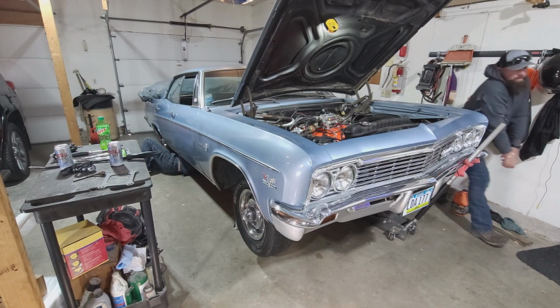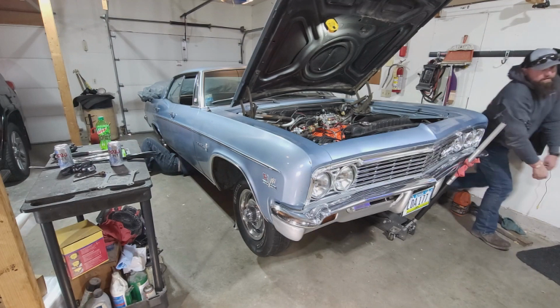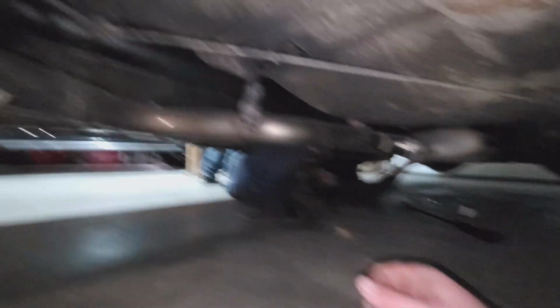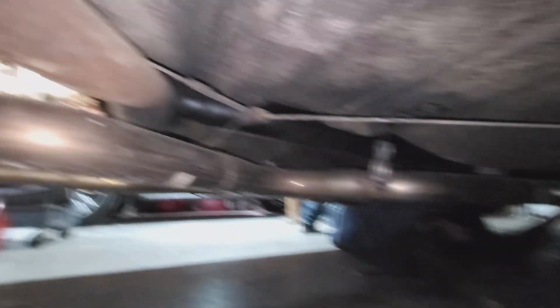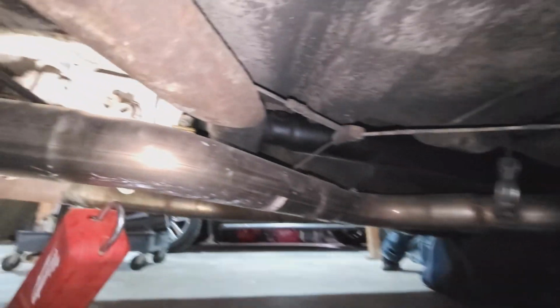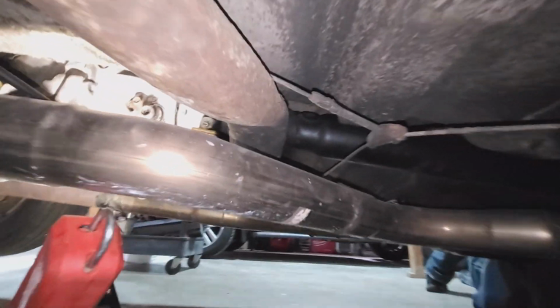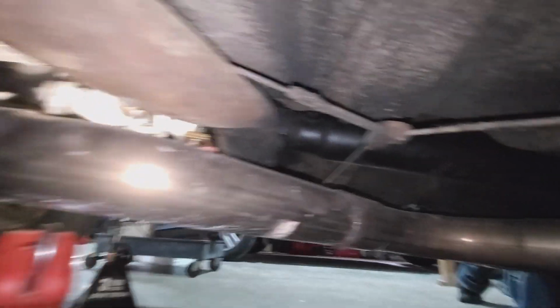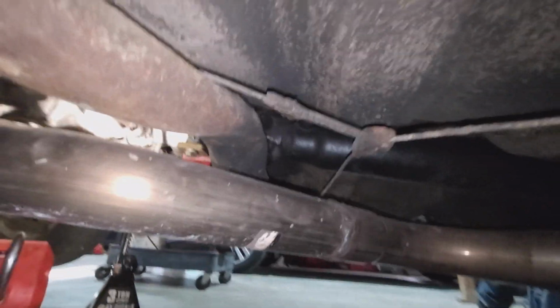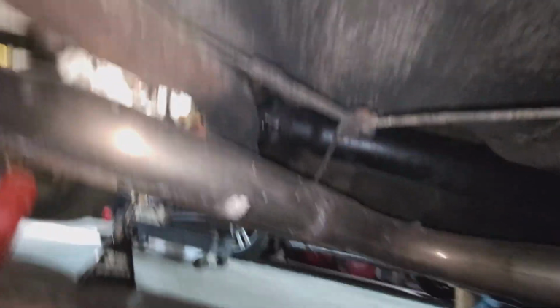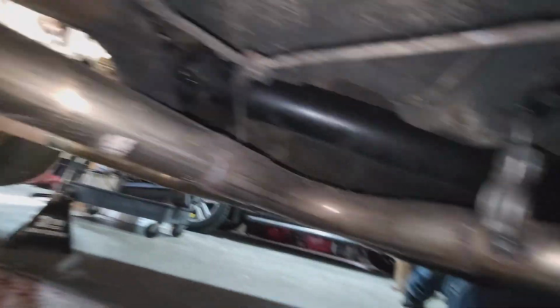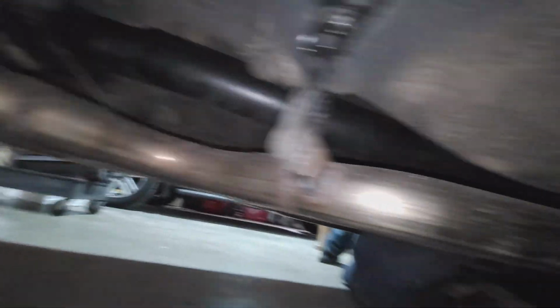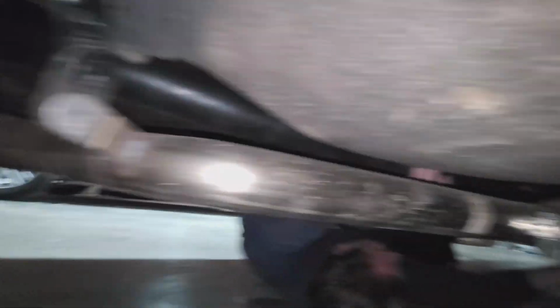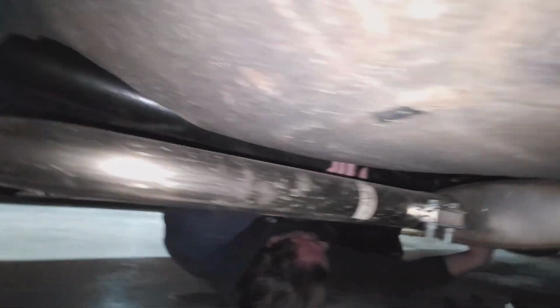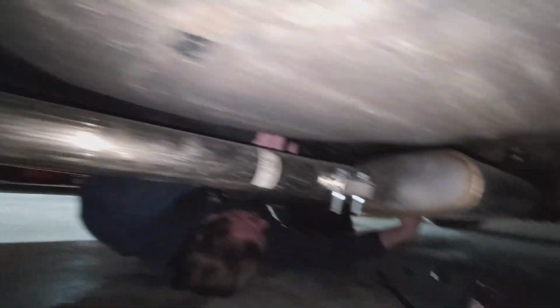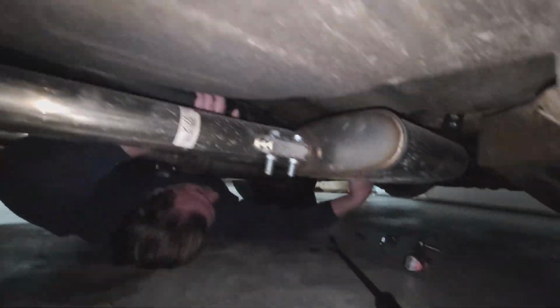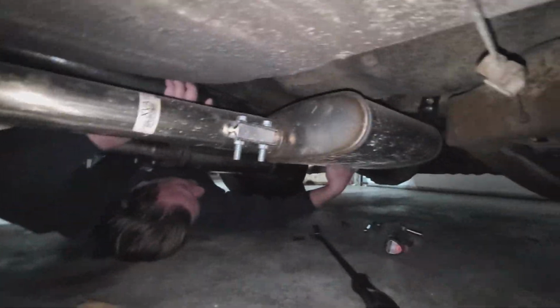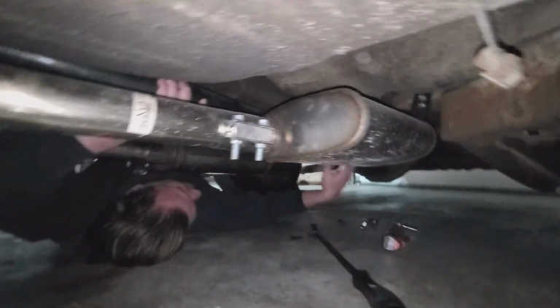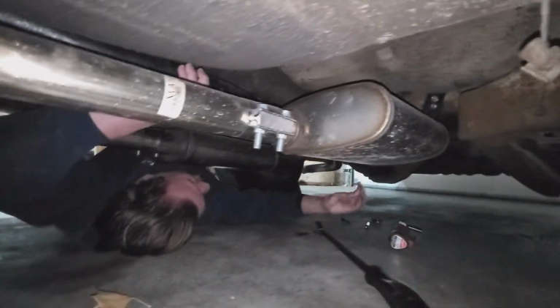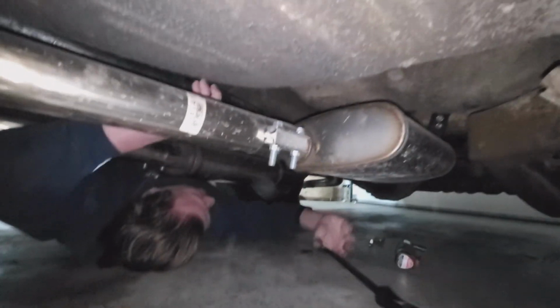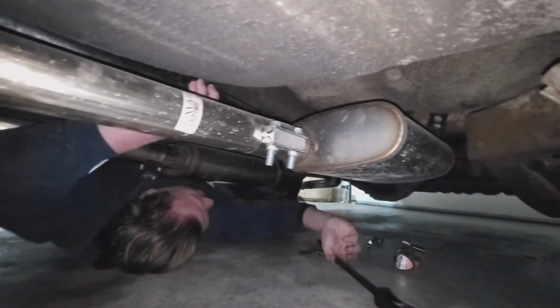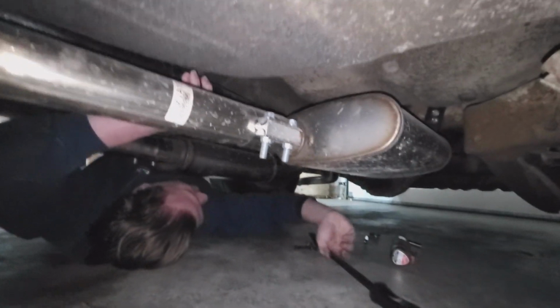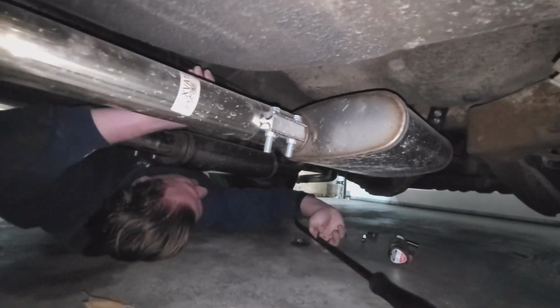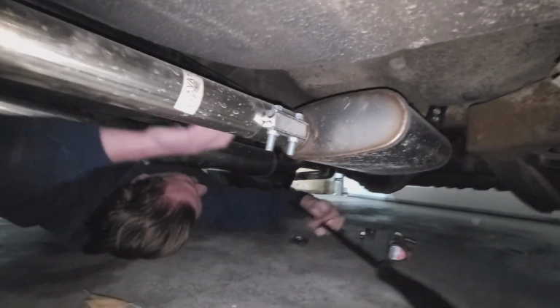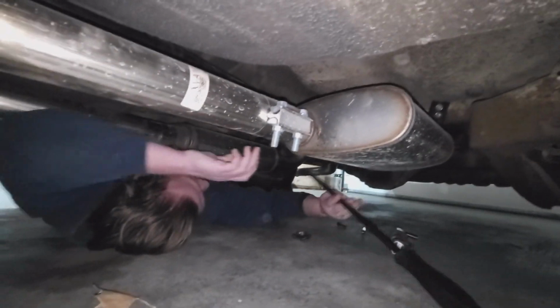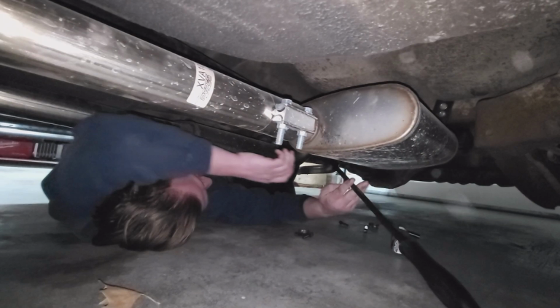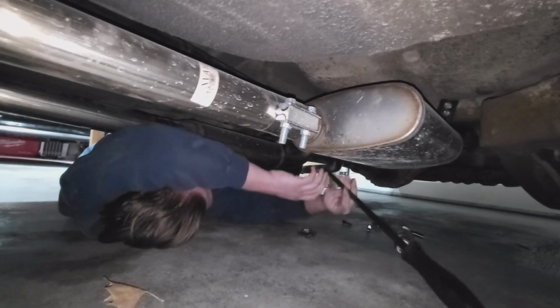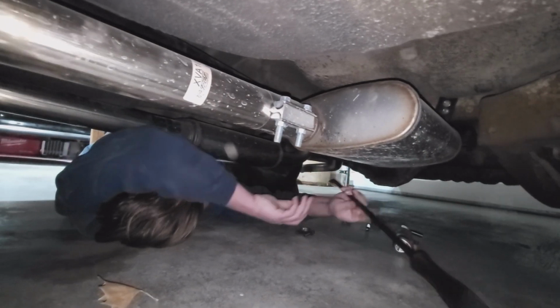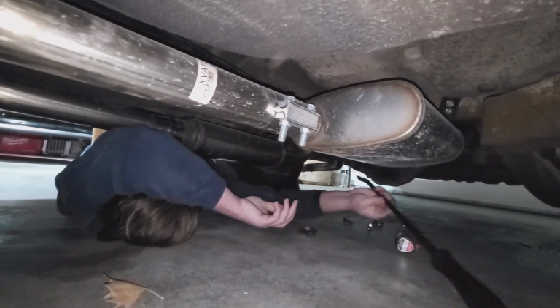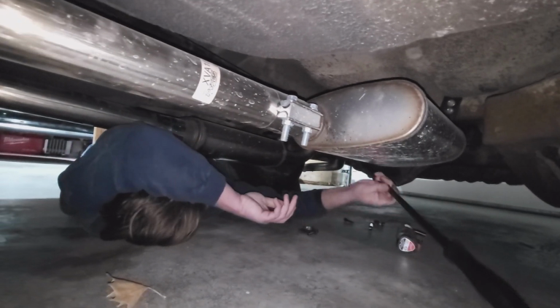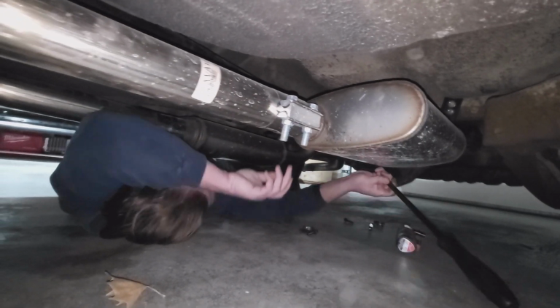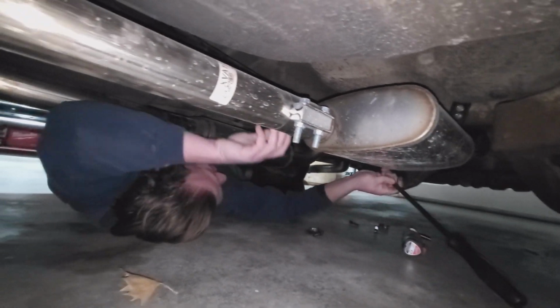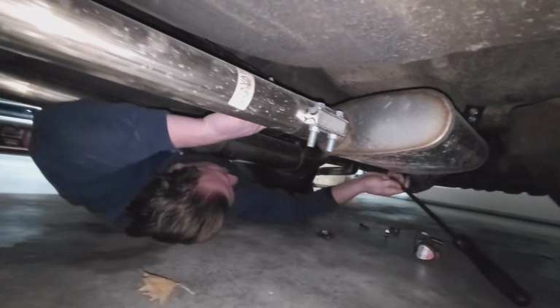Going to show you guys what we've got going on over here - popping the drive shaft out back here.